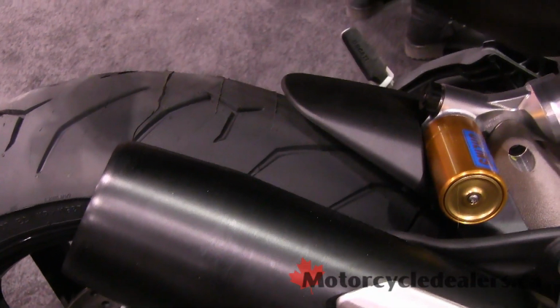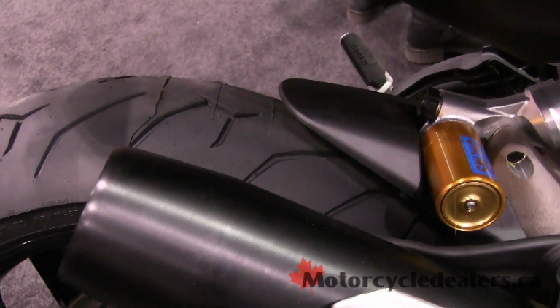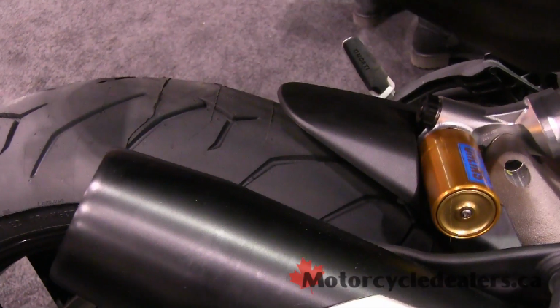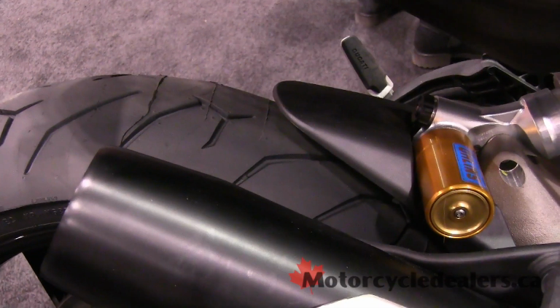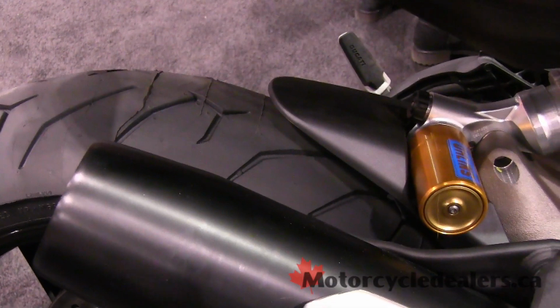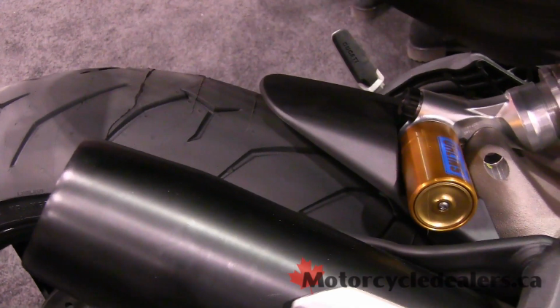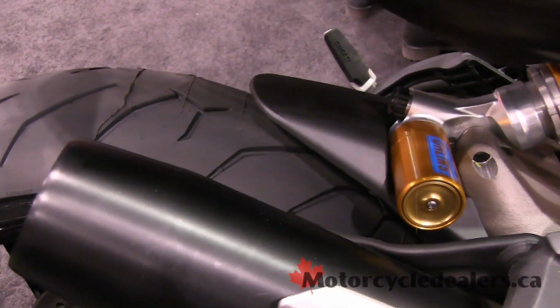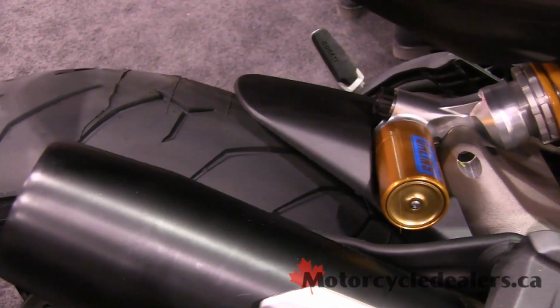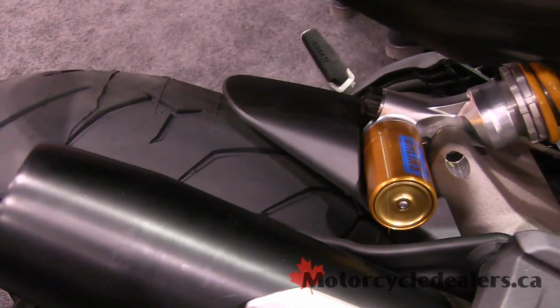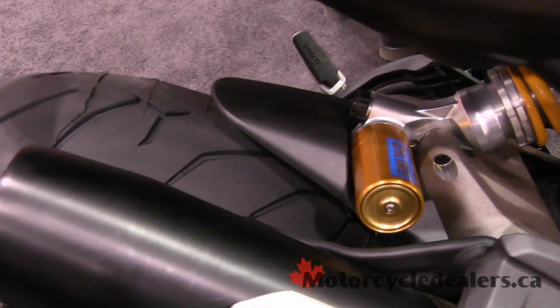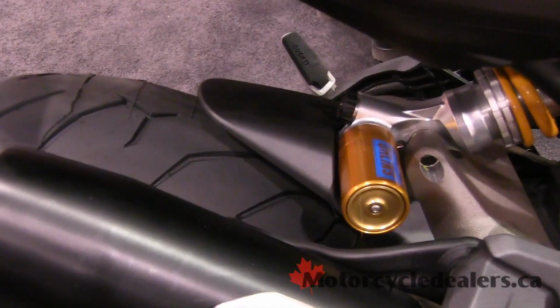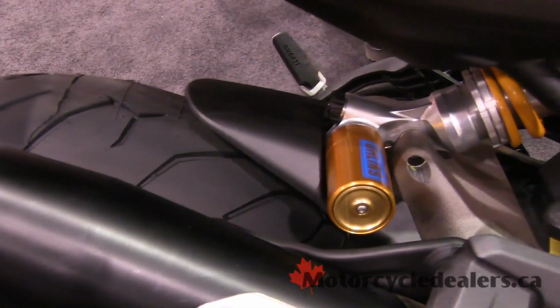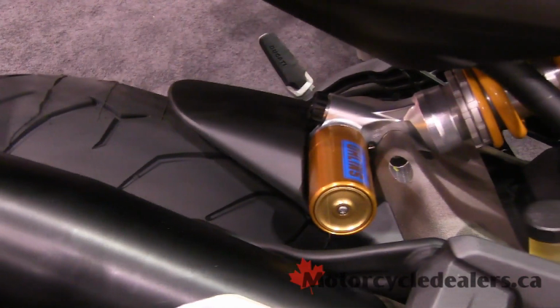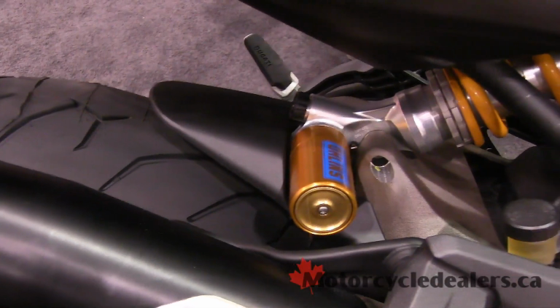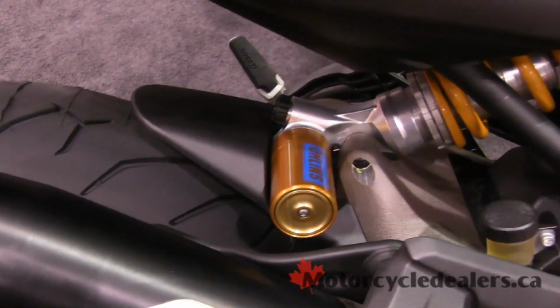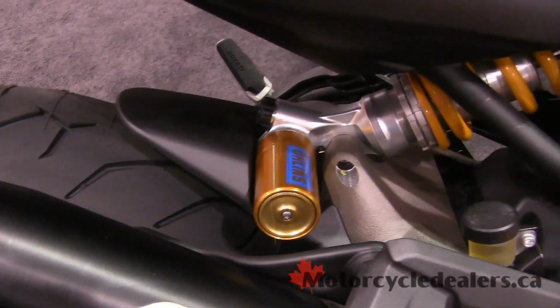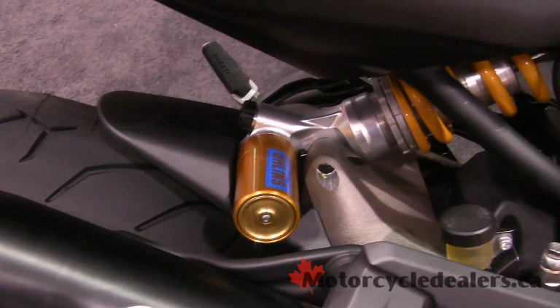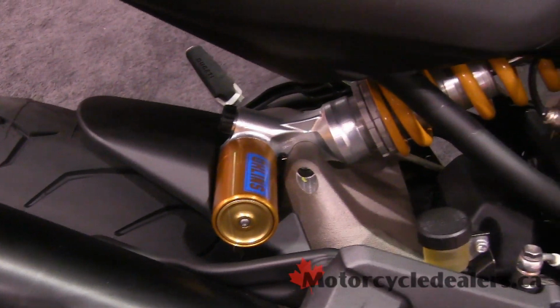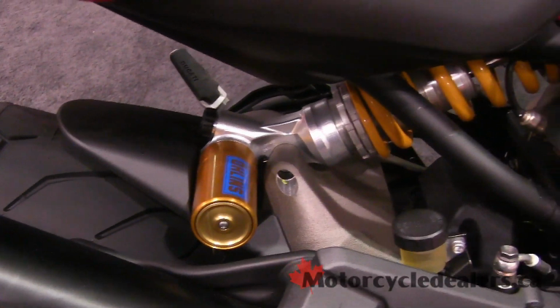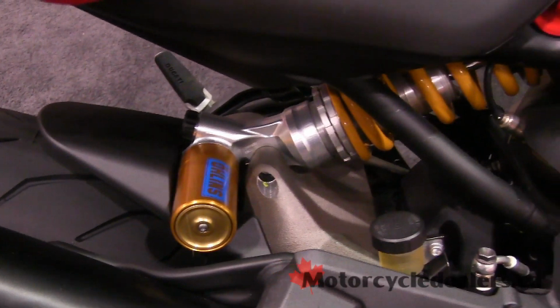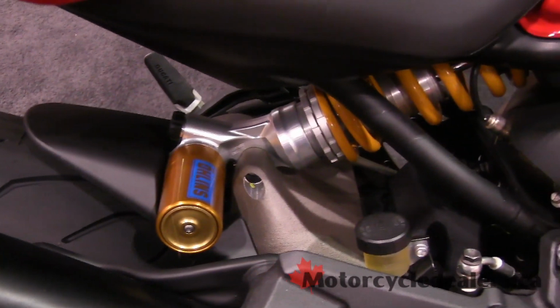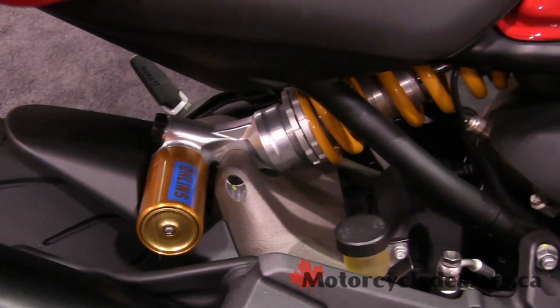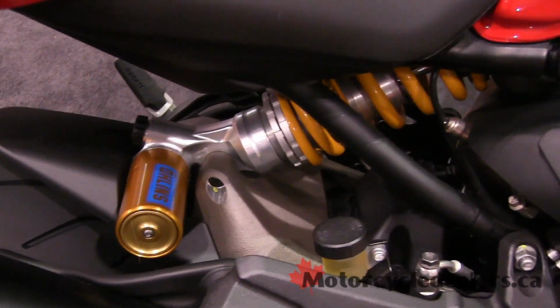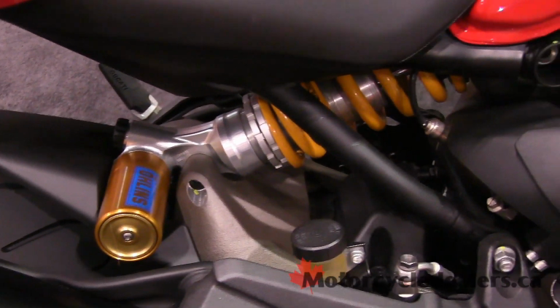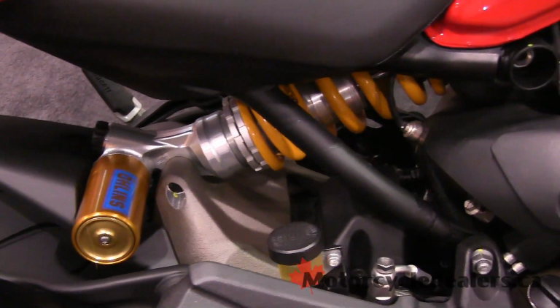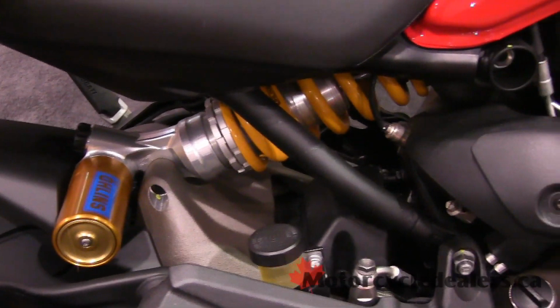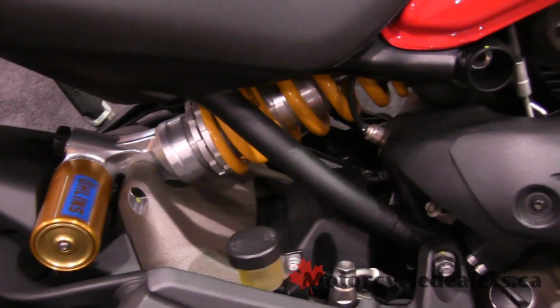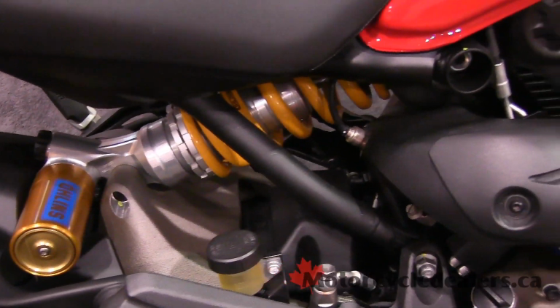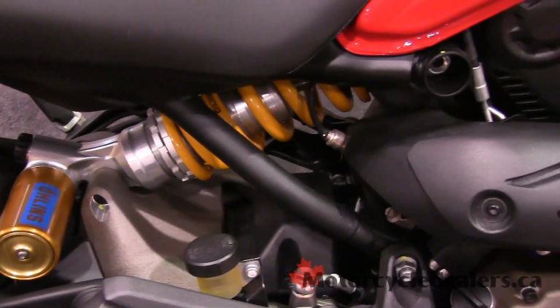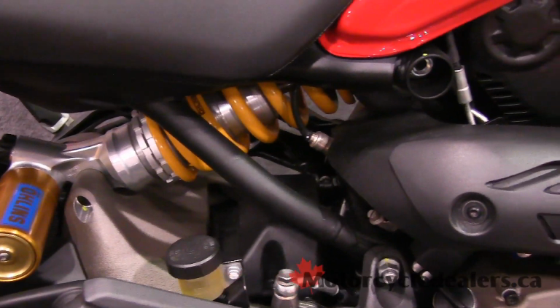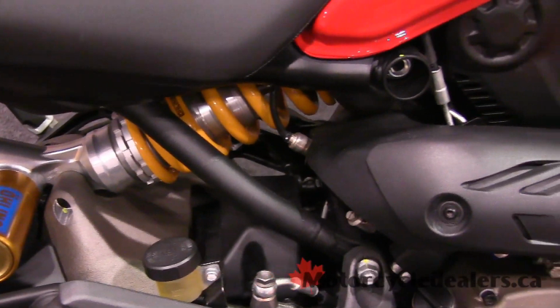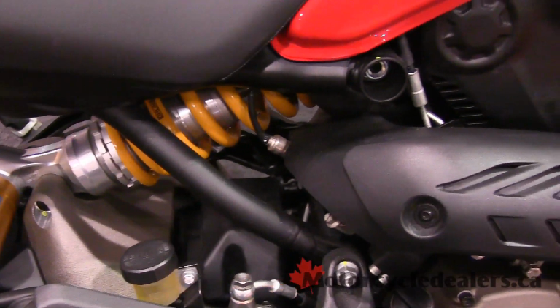It also has Öhlins suspension front and rear, upgraded wheels — just a real powerhouse bike.